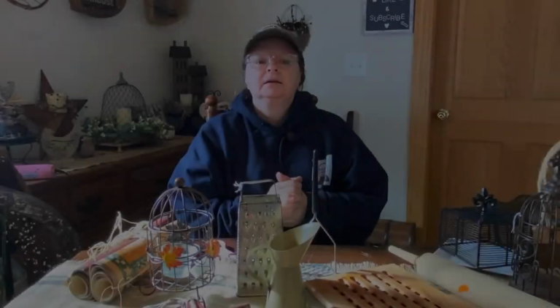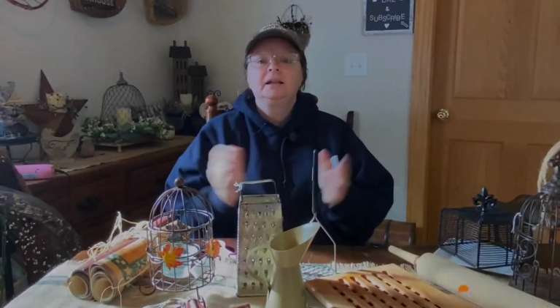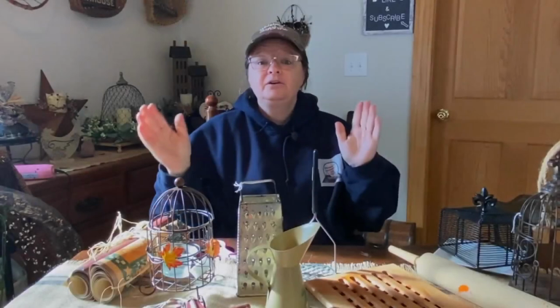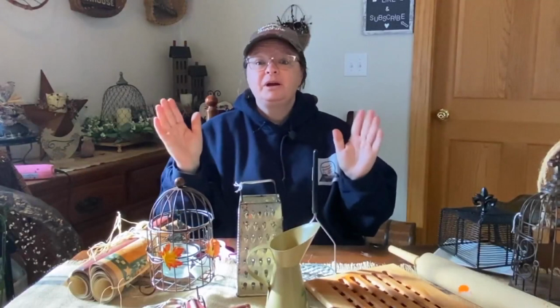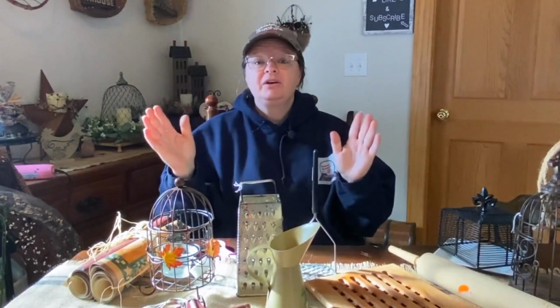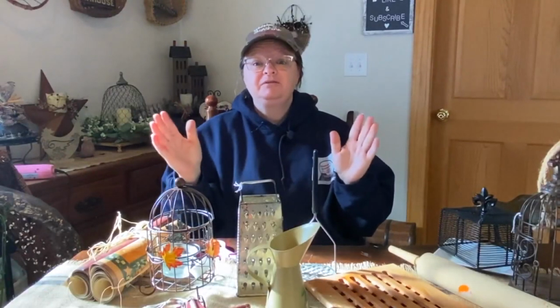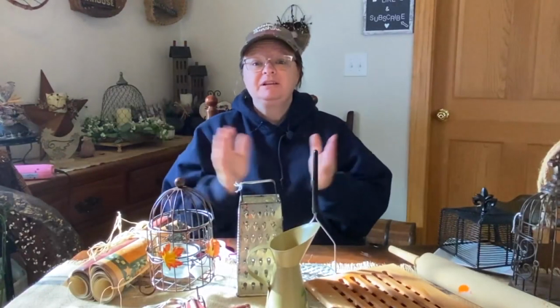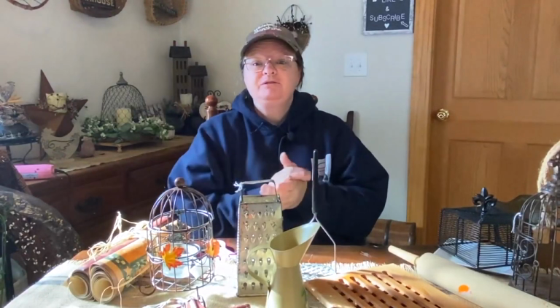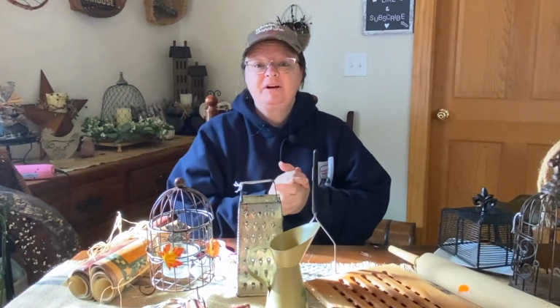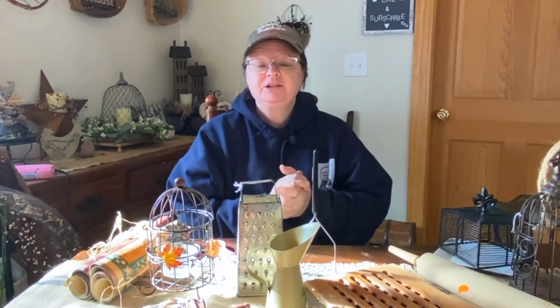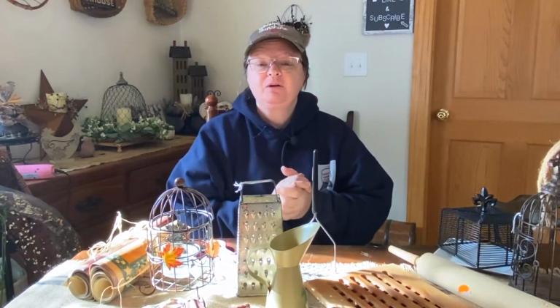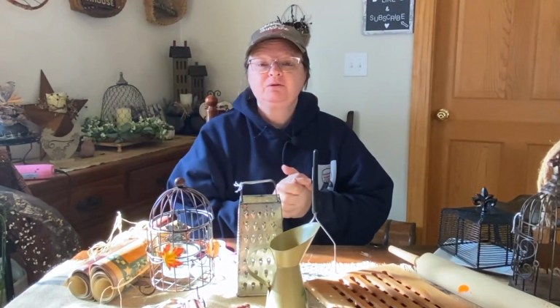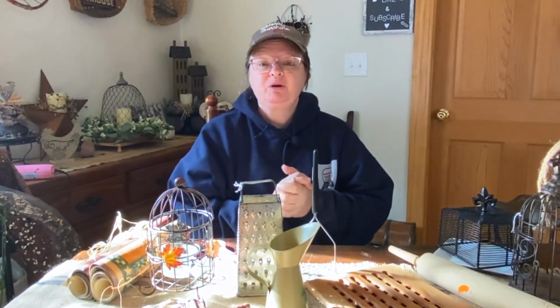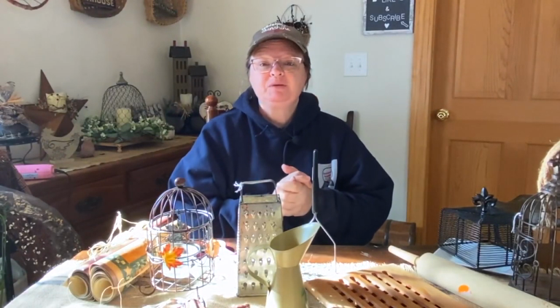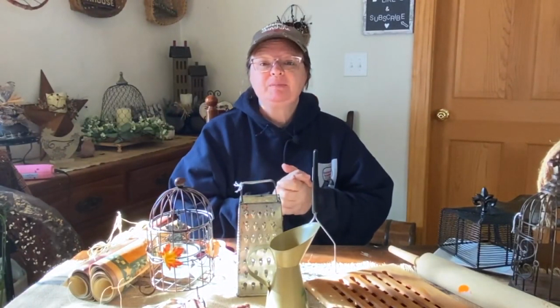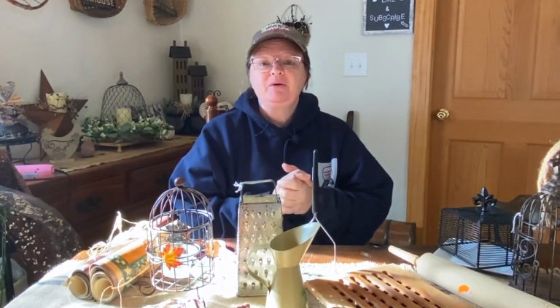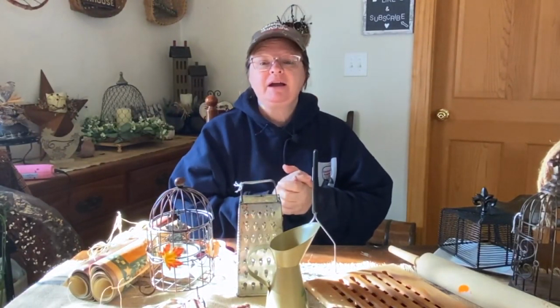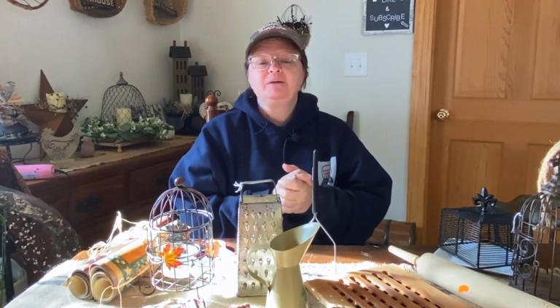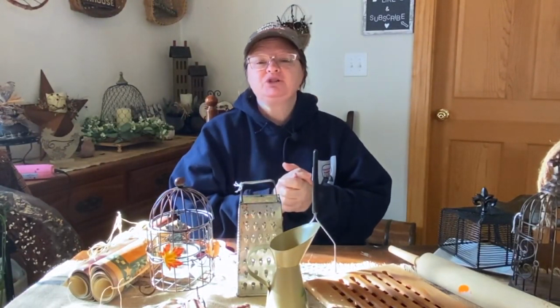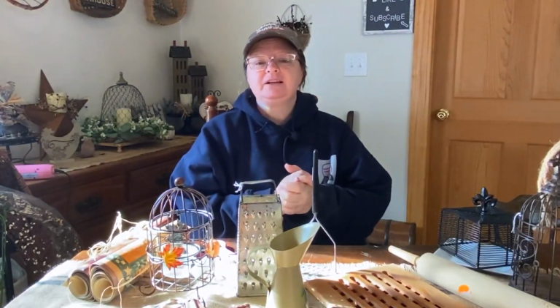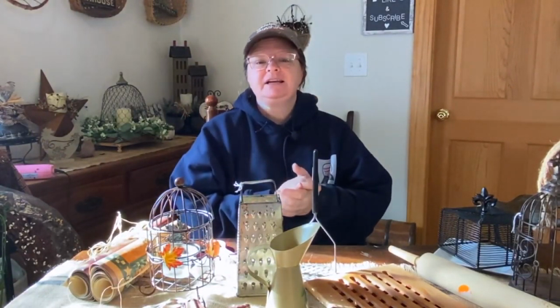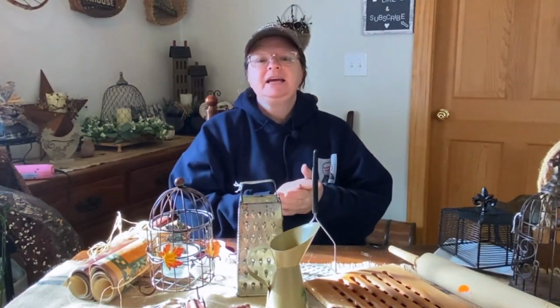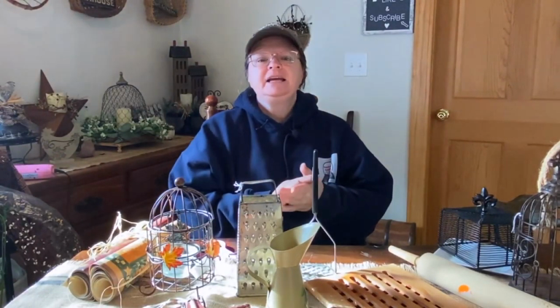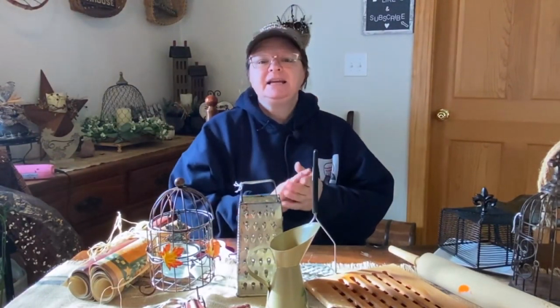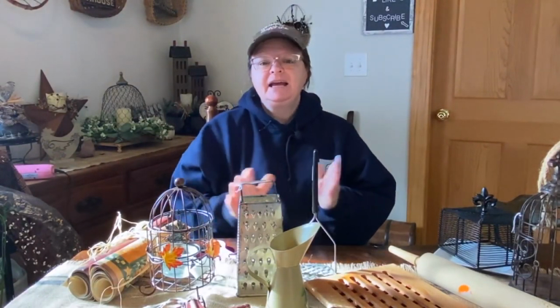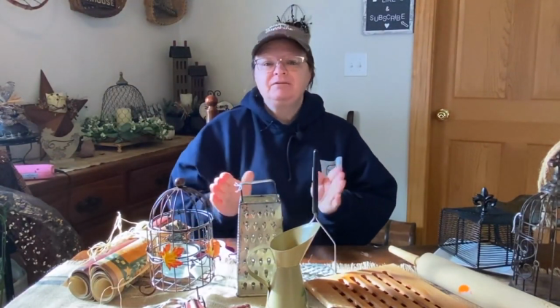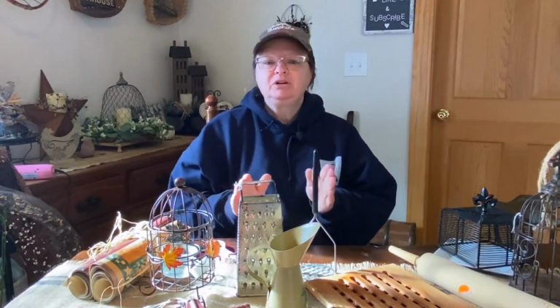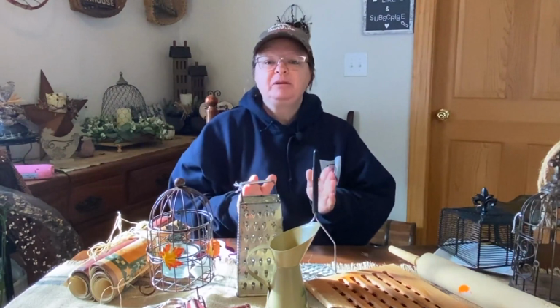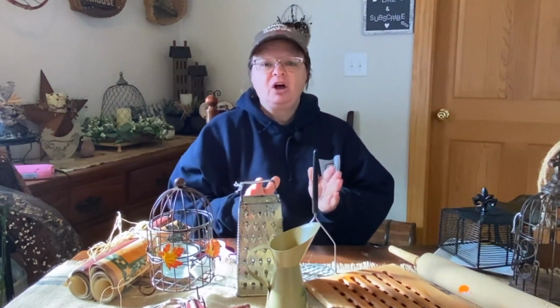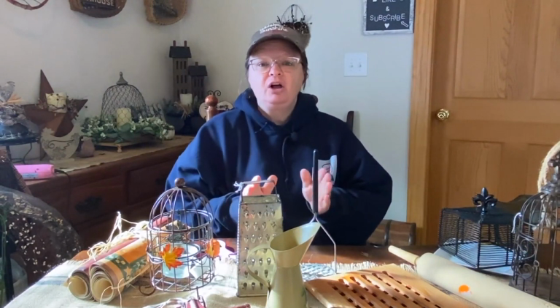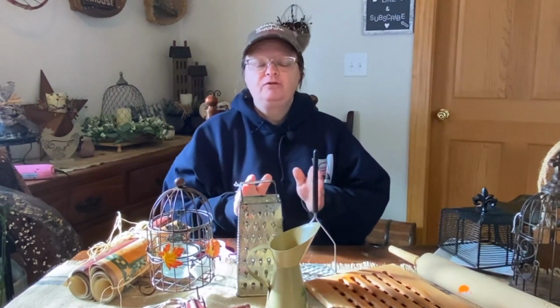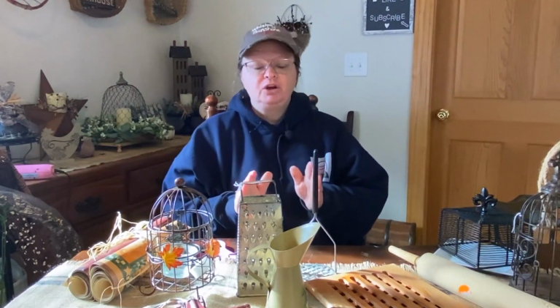Hello, my crafty love and friends. Welcome to Repurpose My Way. I'm Shelly. Today, I have a little bit of a haul for you.